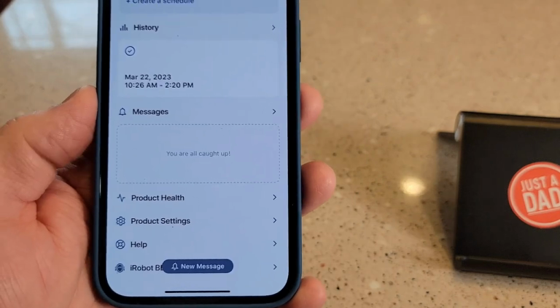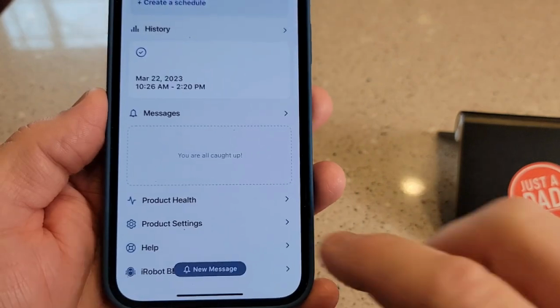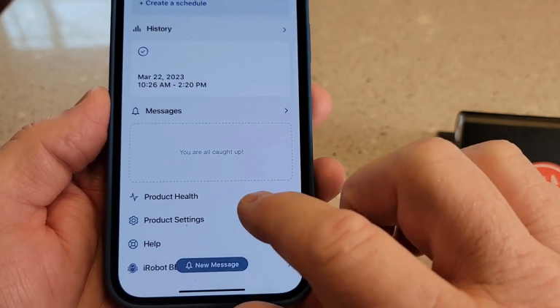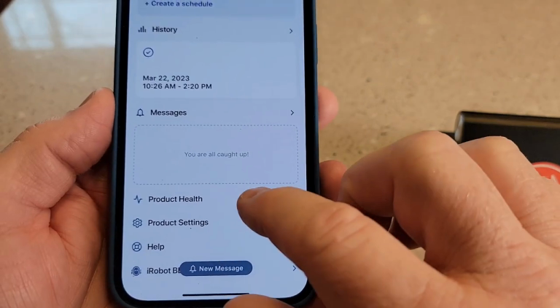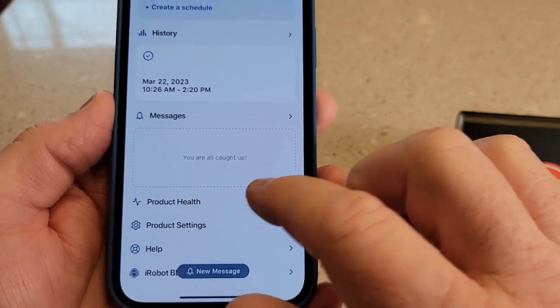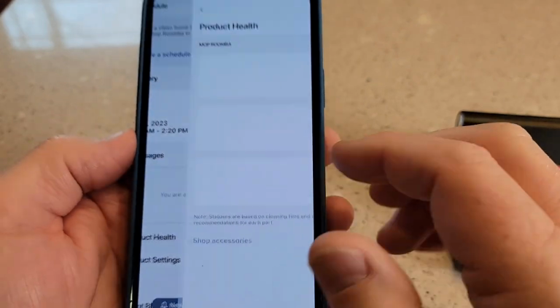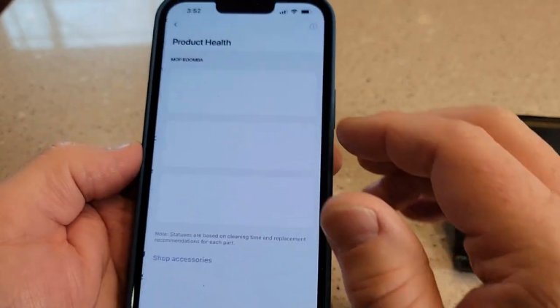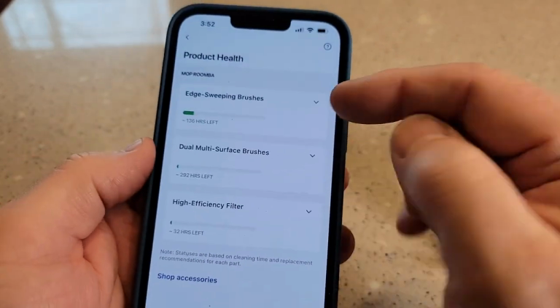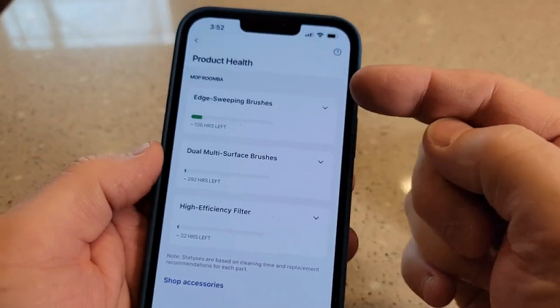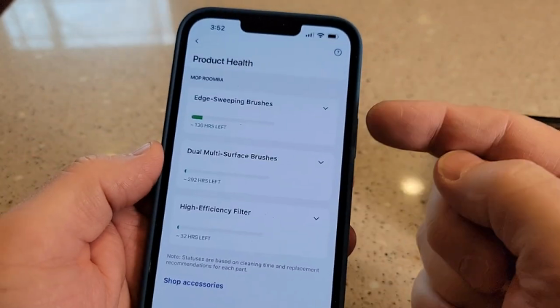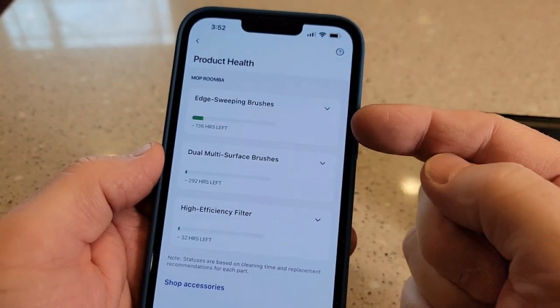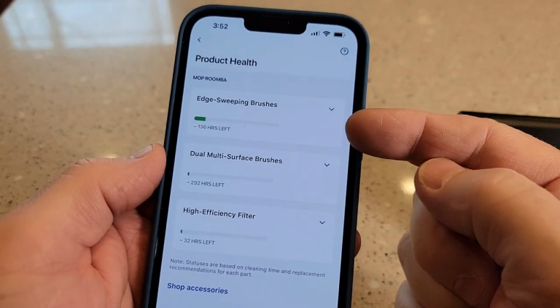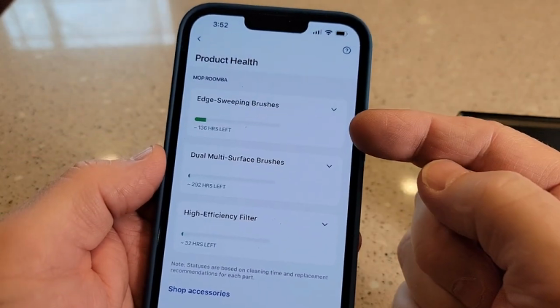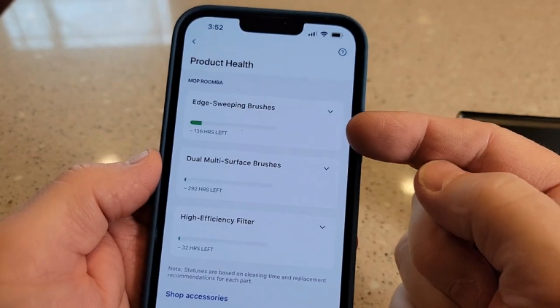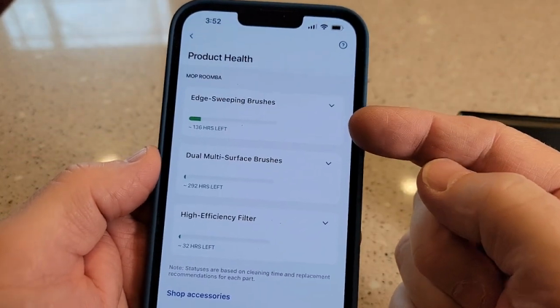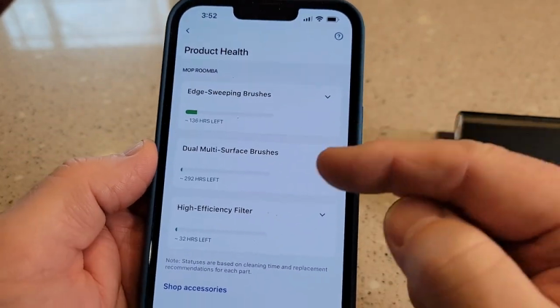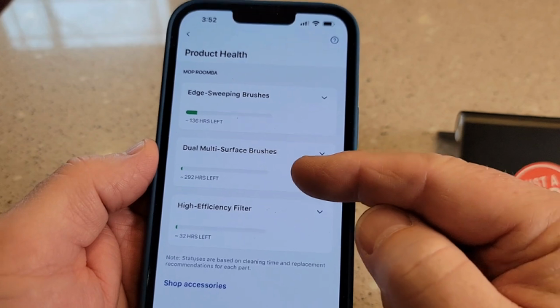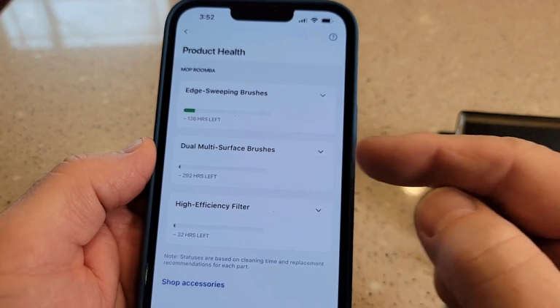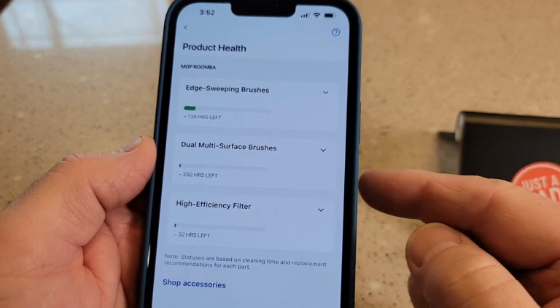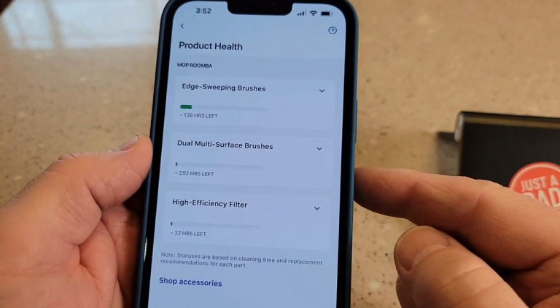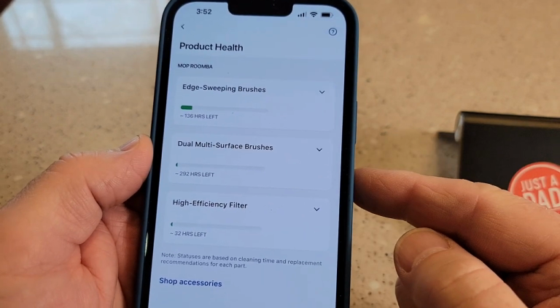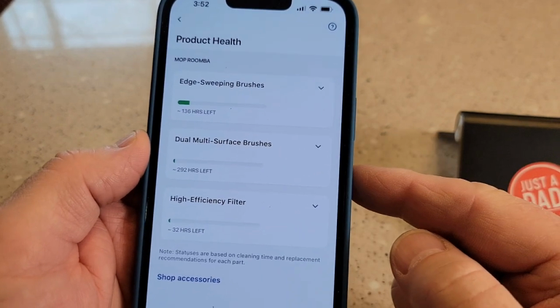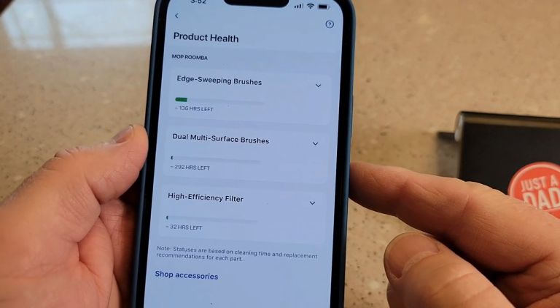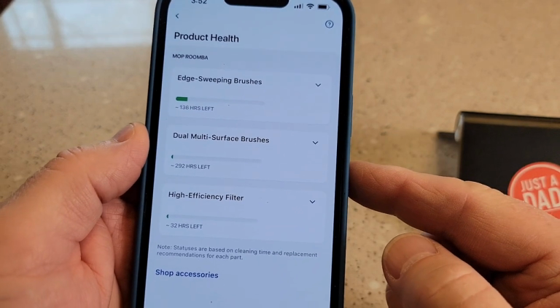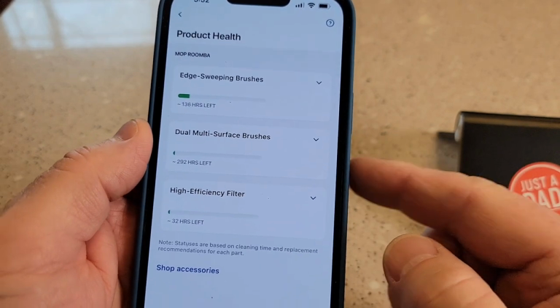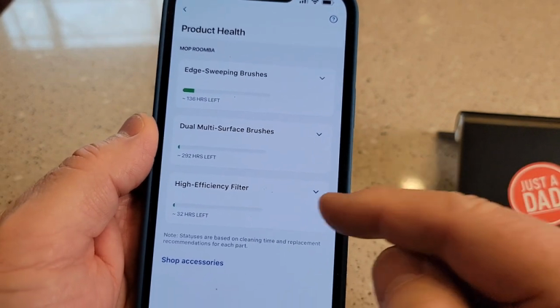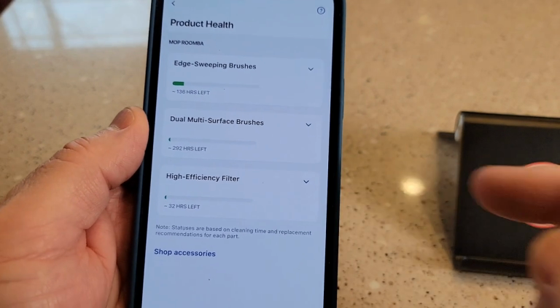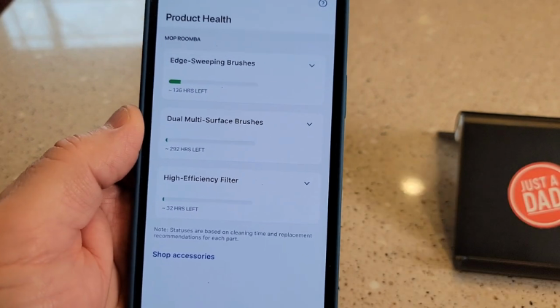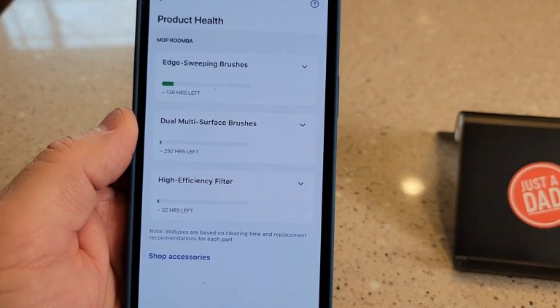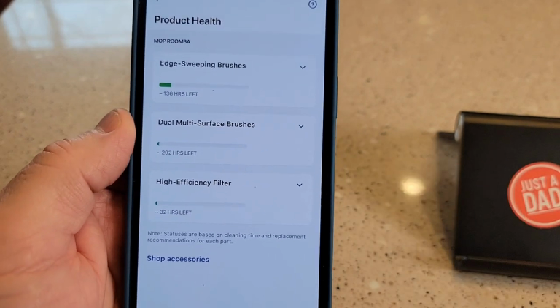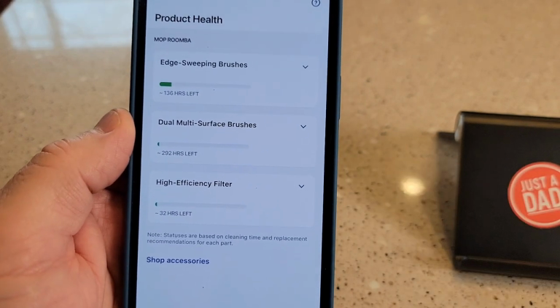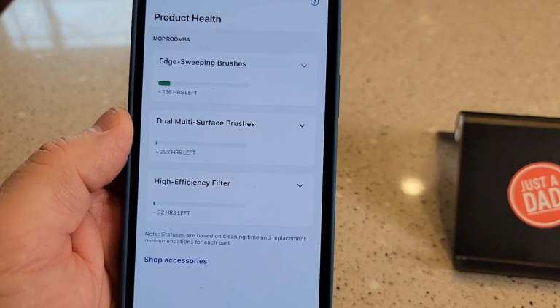Under product health, it even tells us when it's time to change the sweeping brushes, the multi-roller brushes, and the high-efficiency filter.